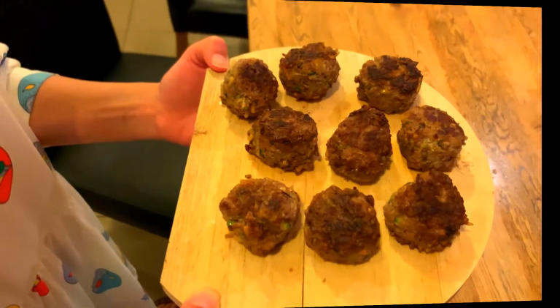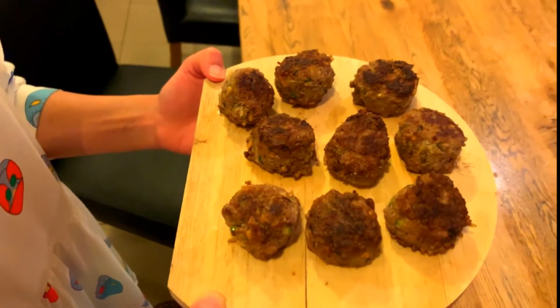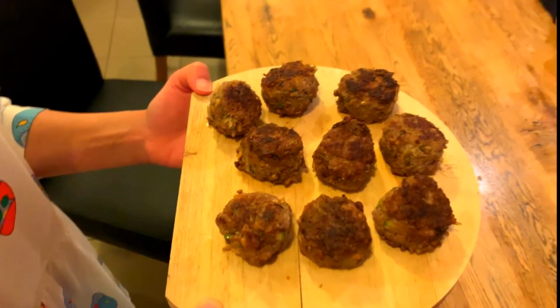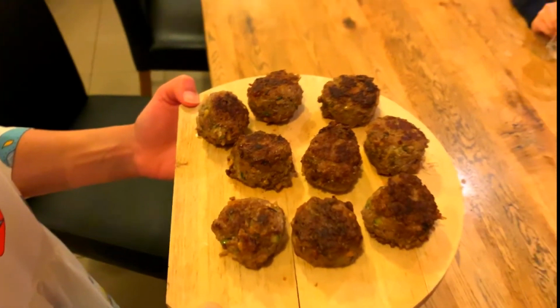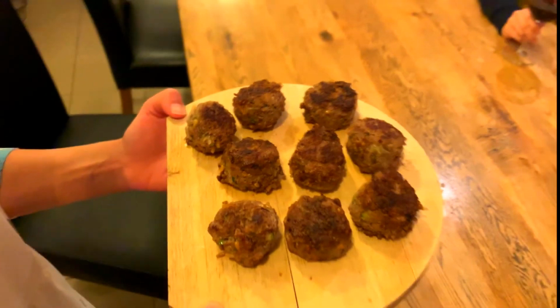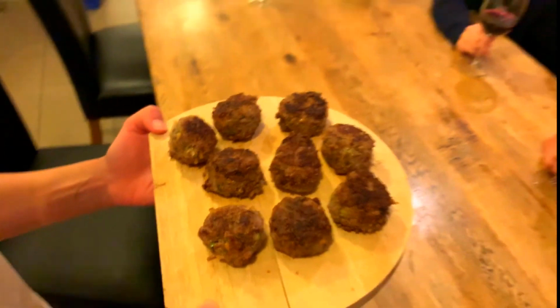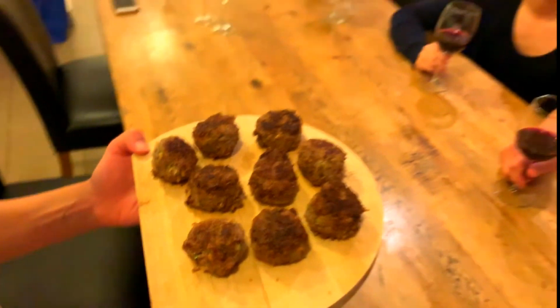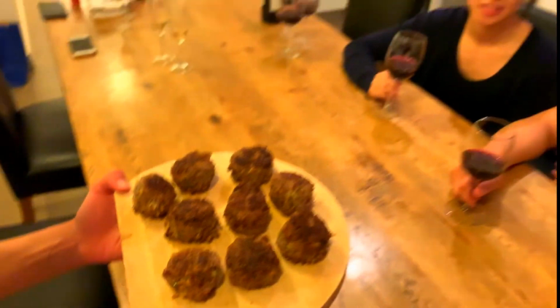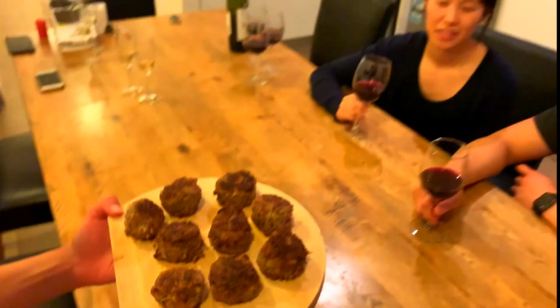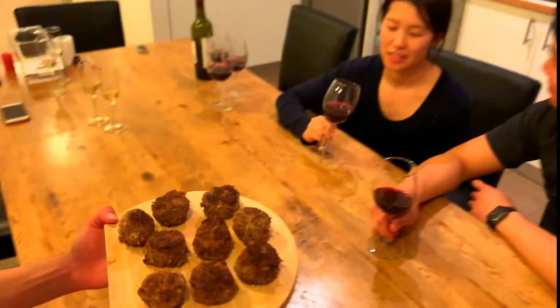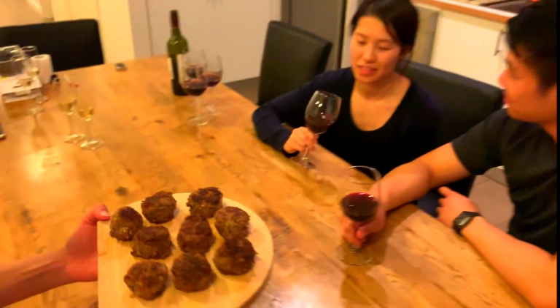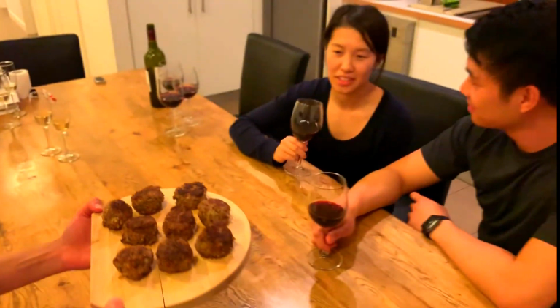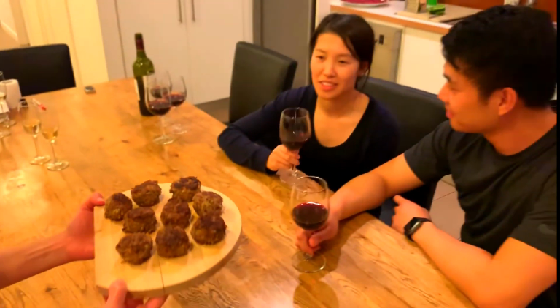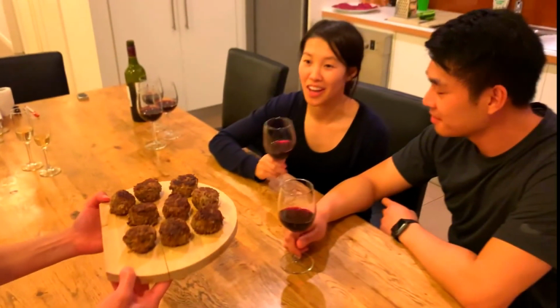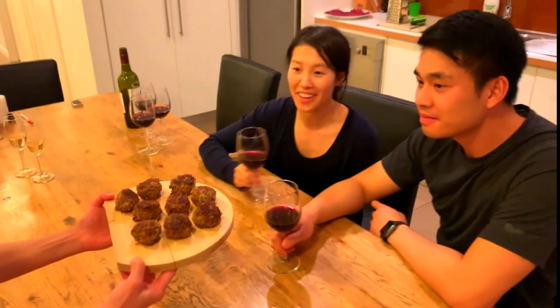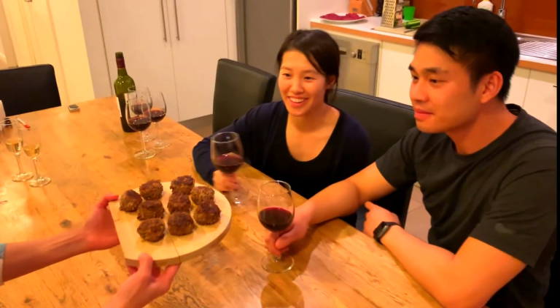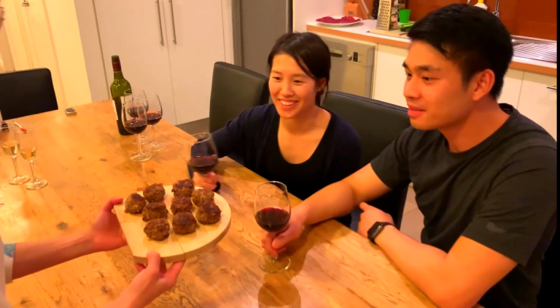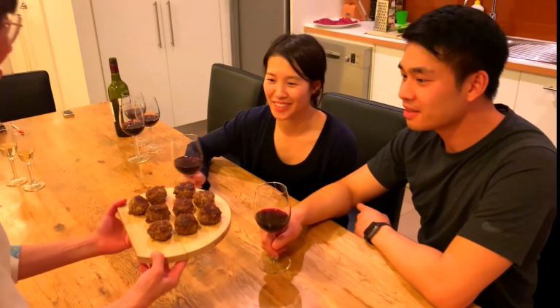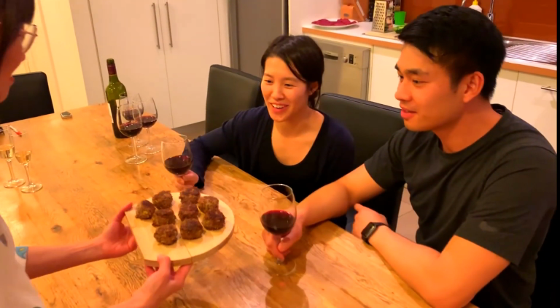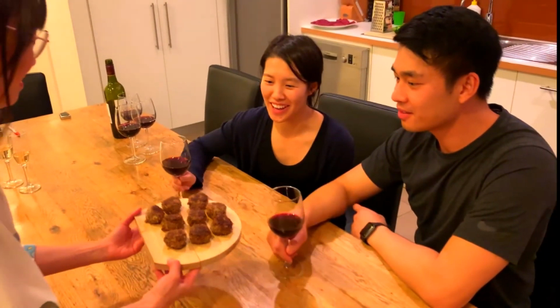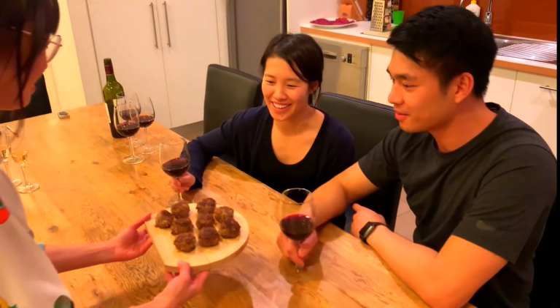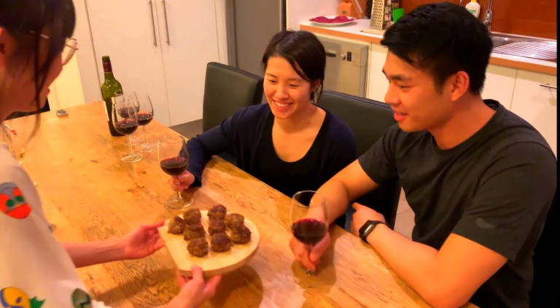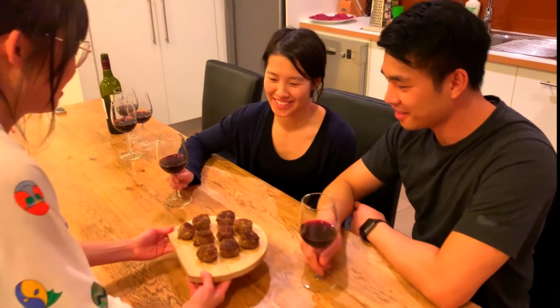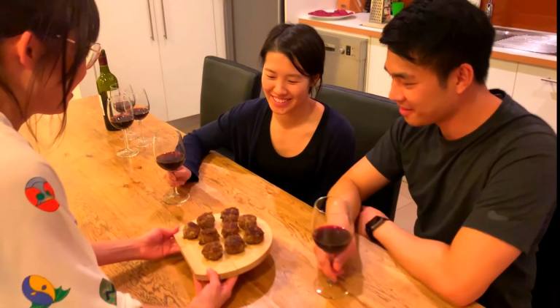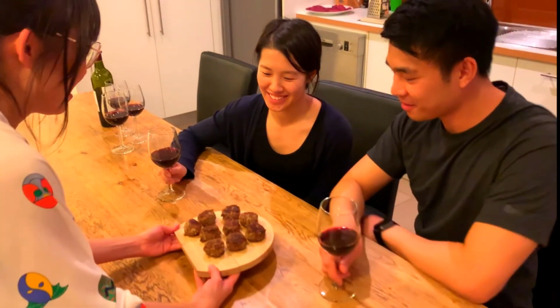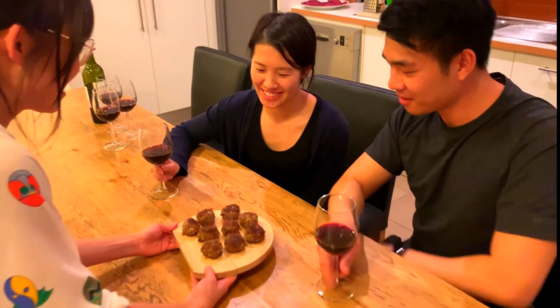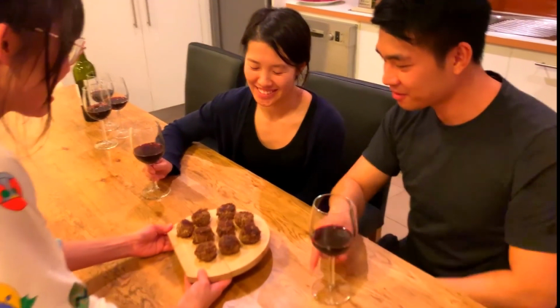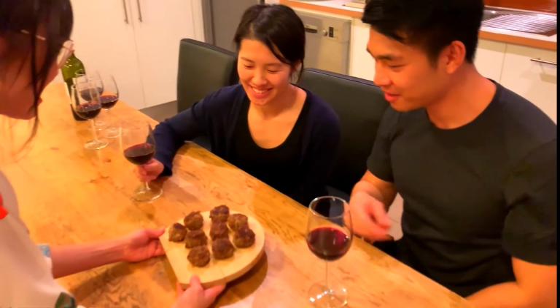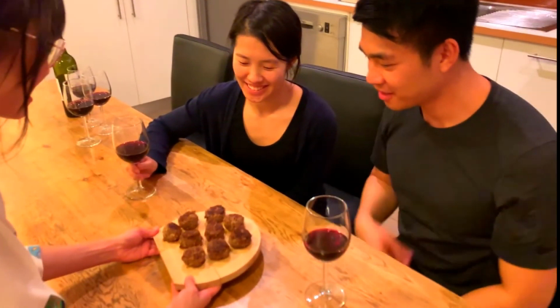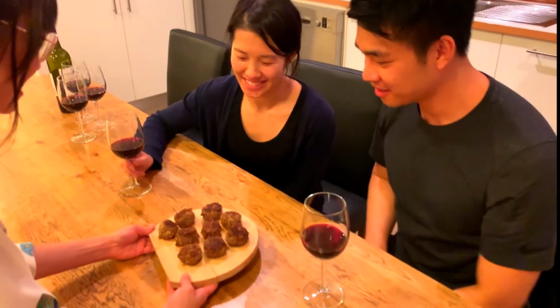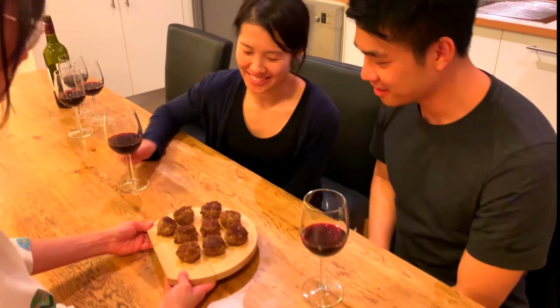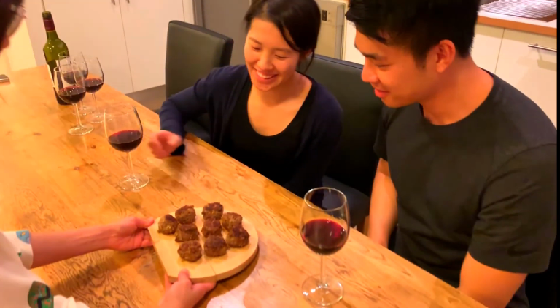The appetizer is ready. That looks very nice!